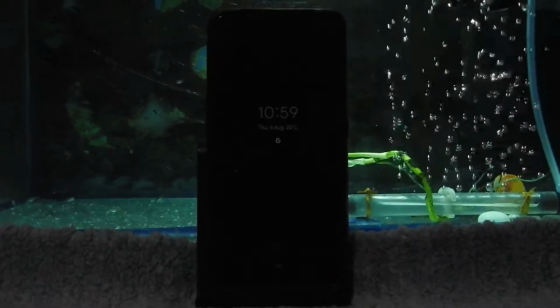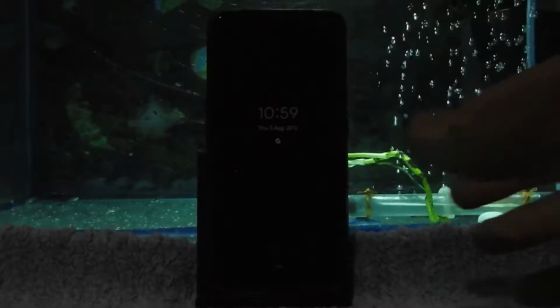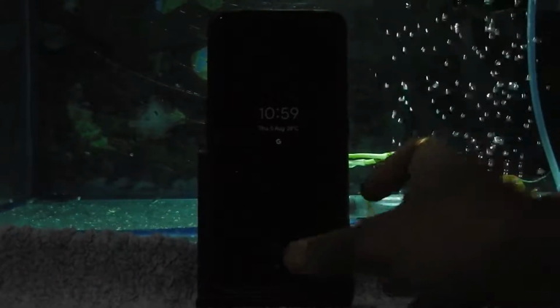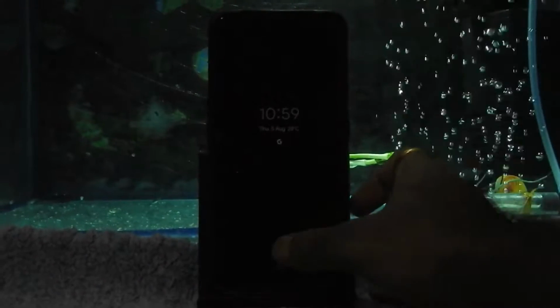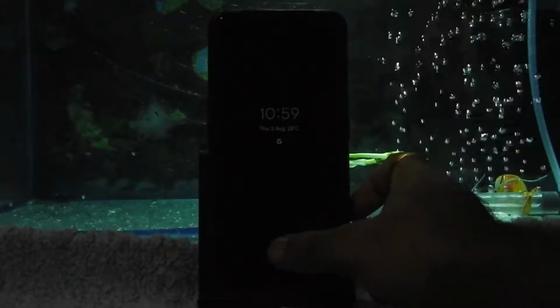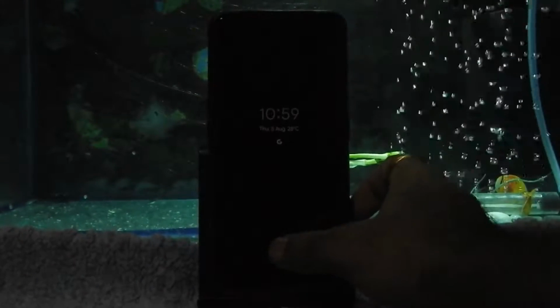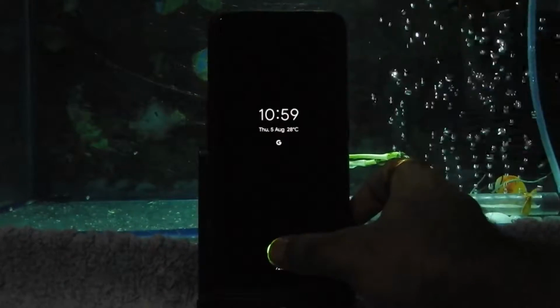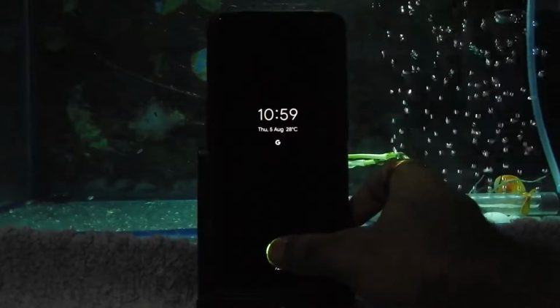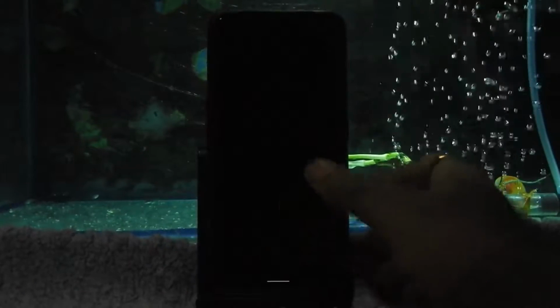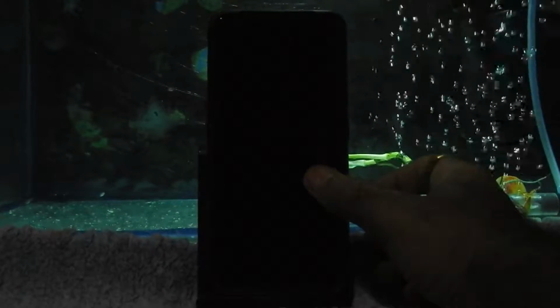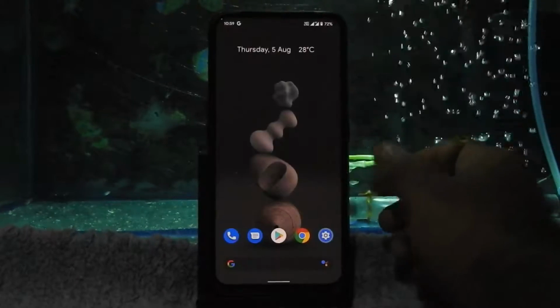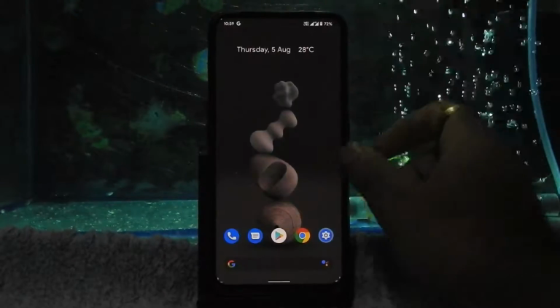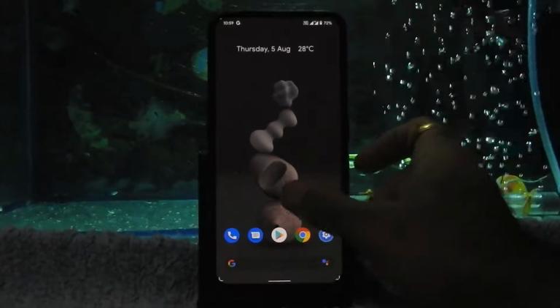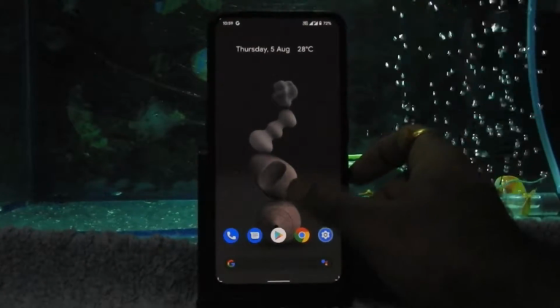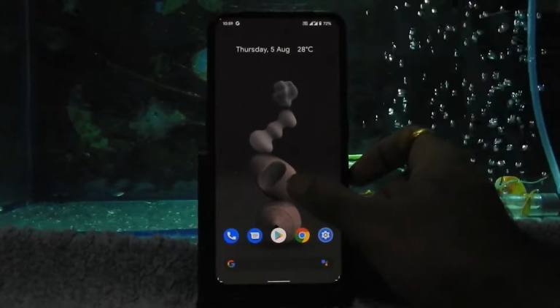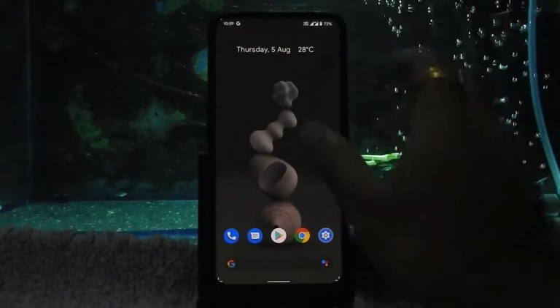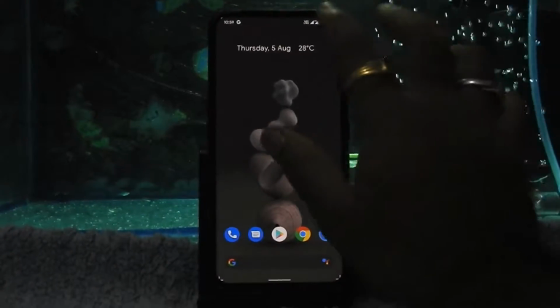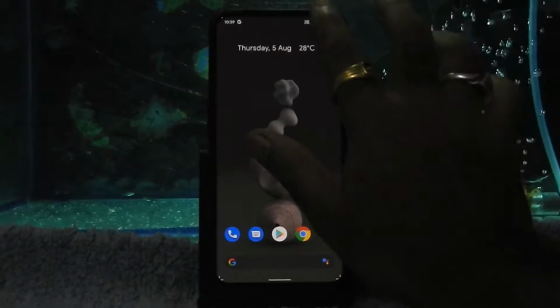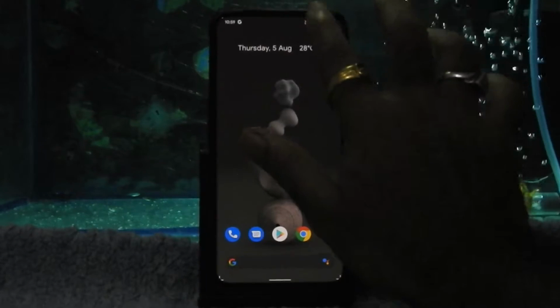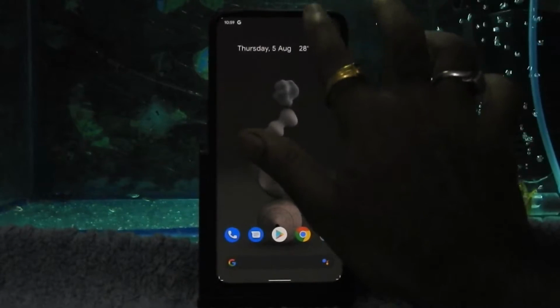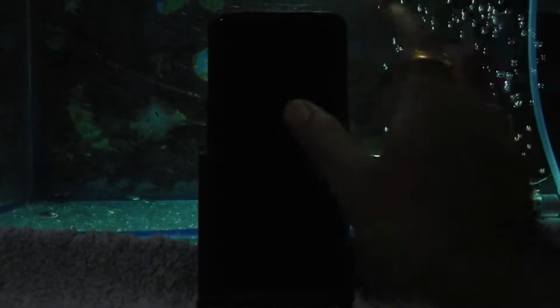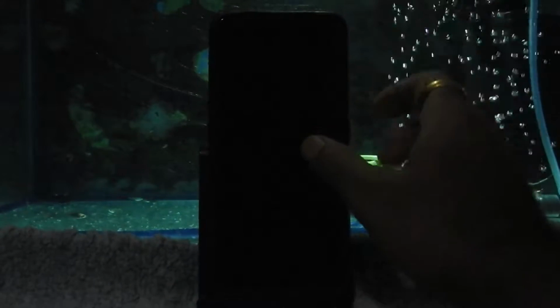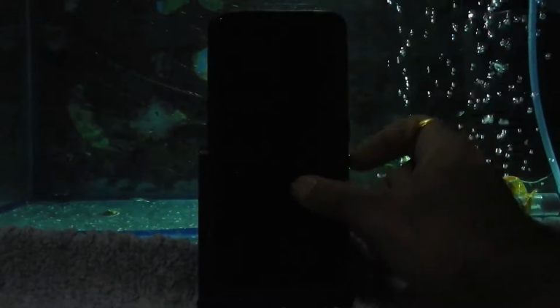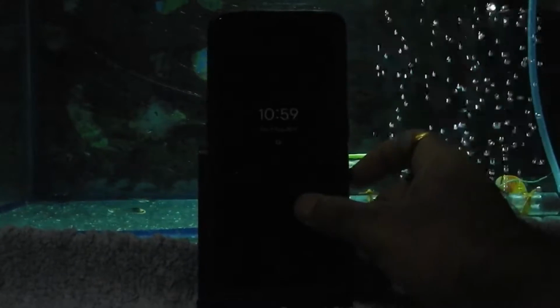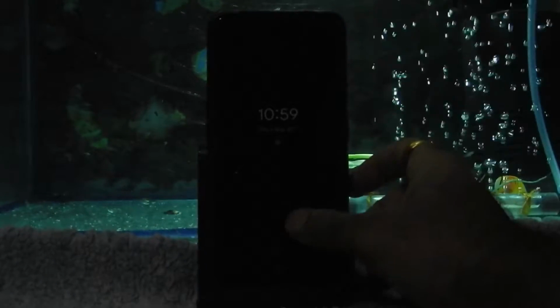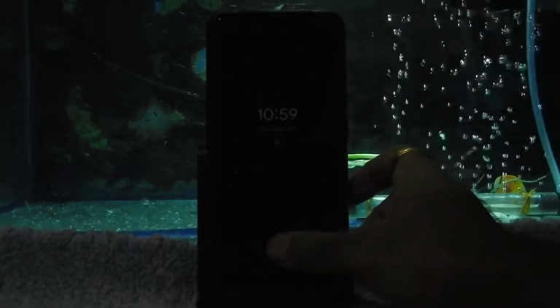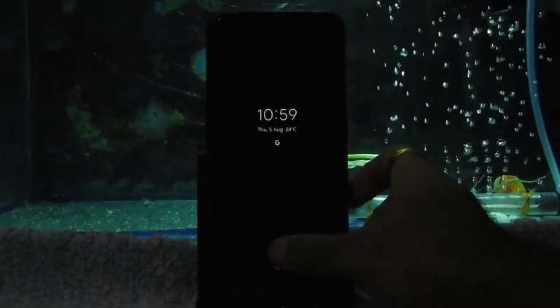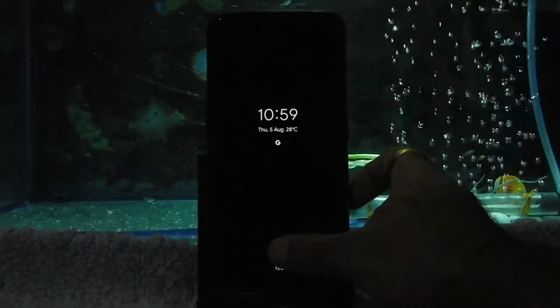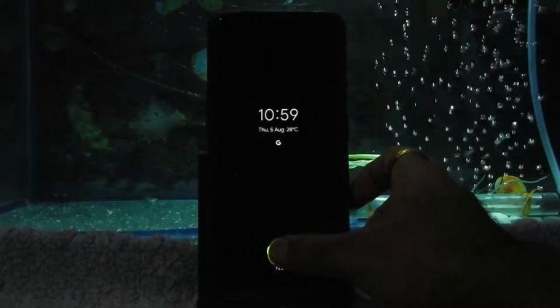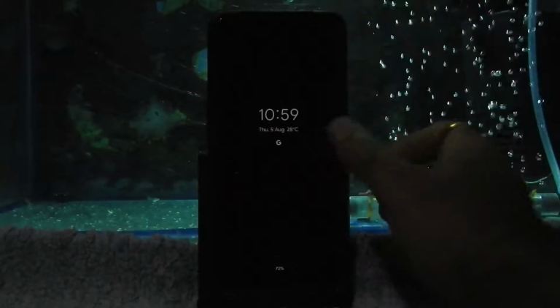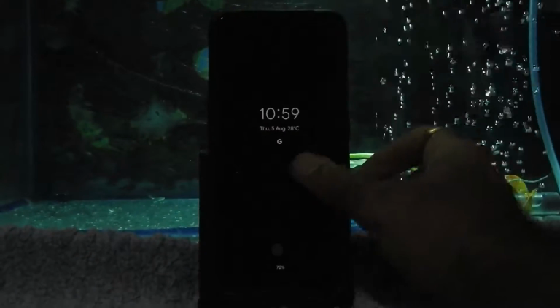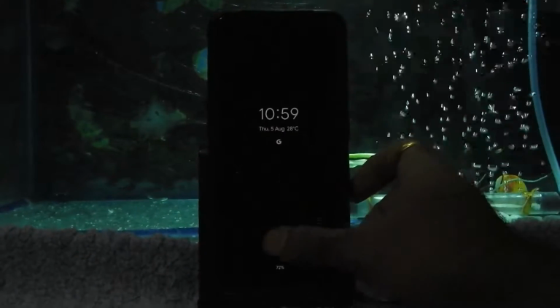Double tap to lock and double tap to unlock are working fine. The fingerprint sensor is also working fine.